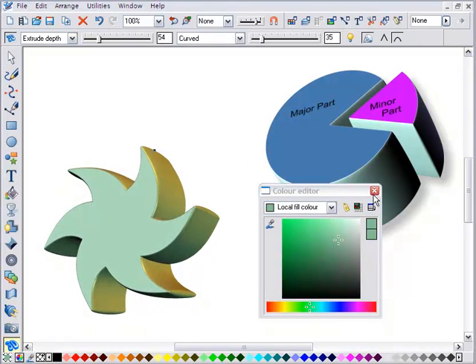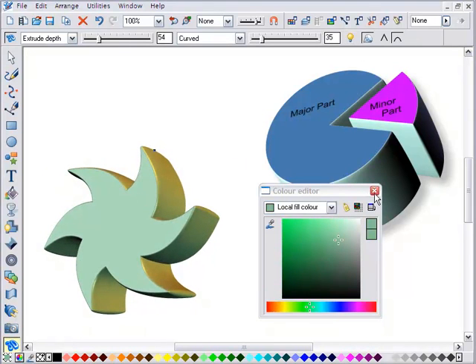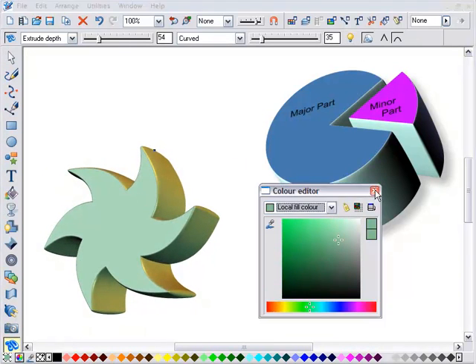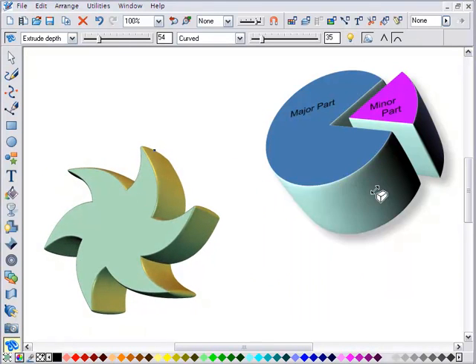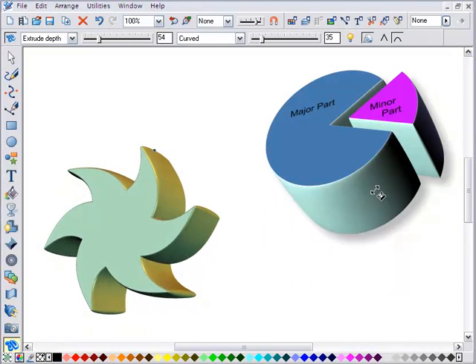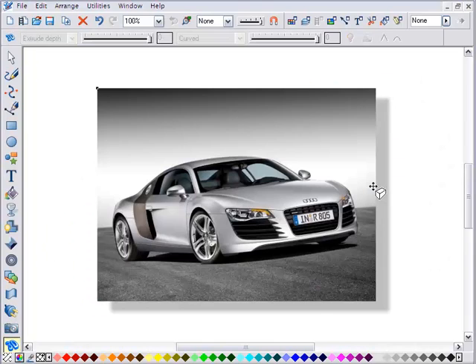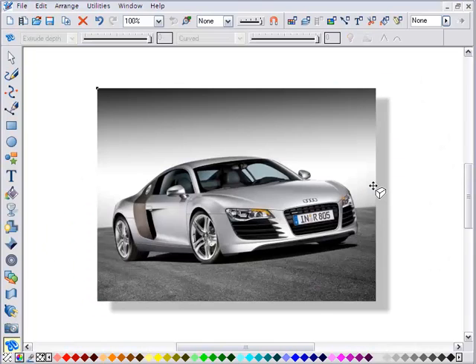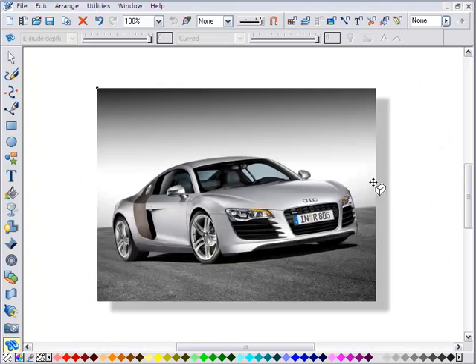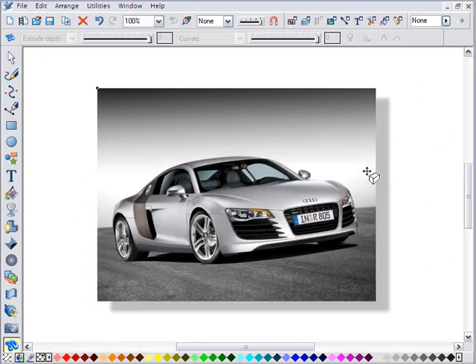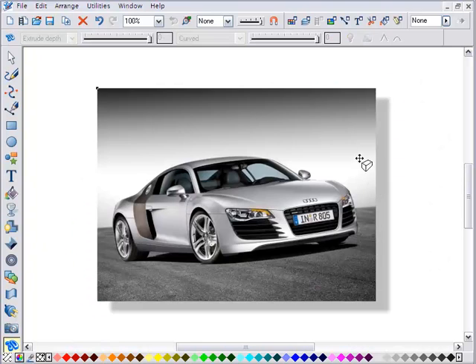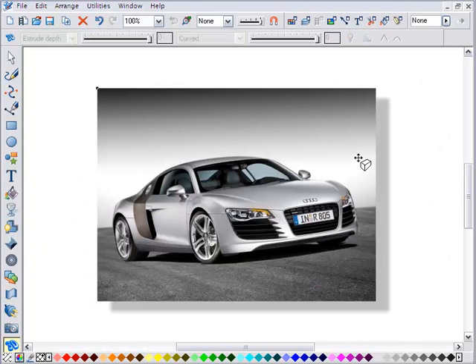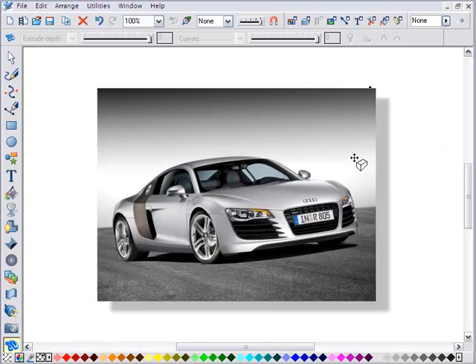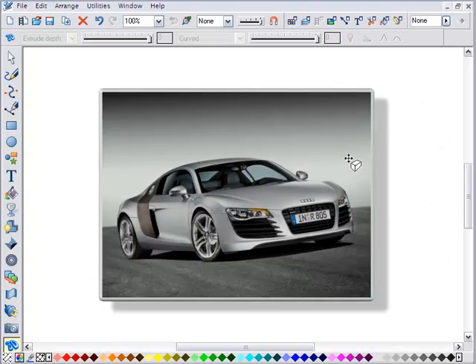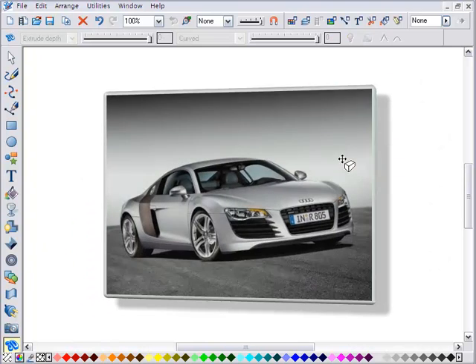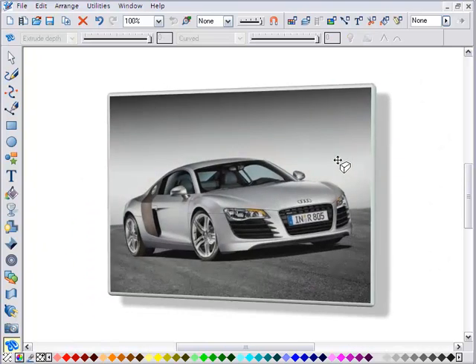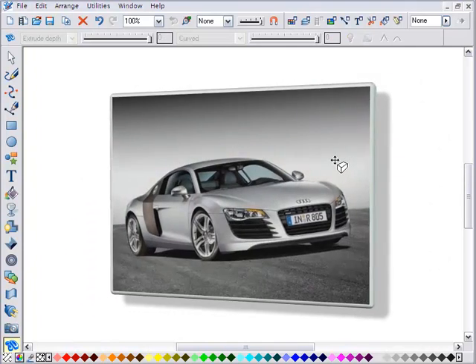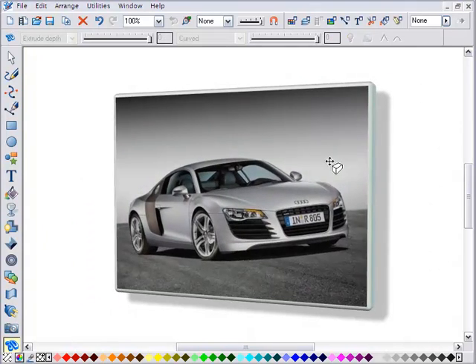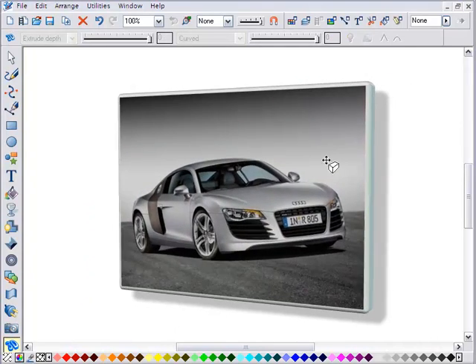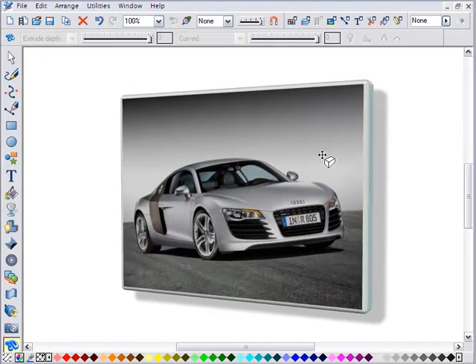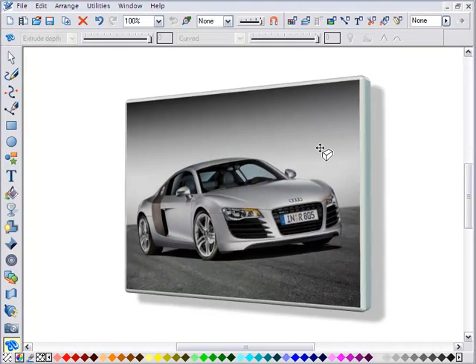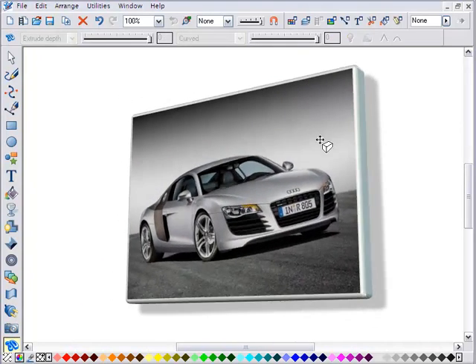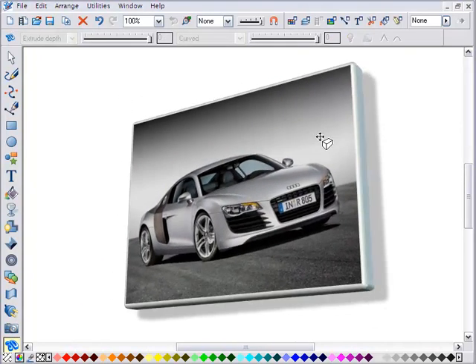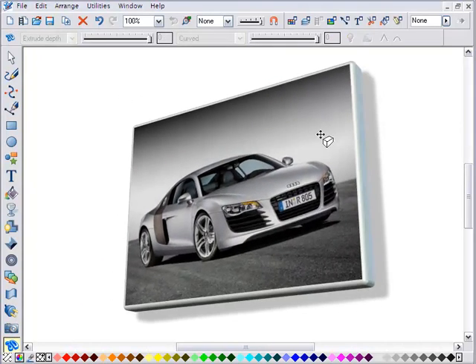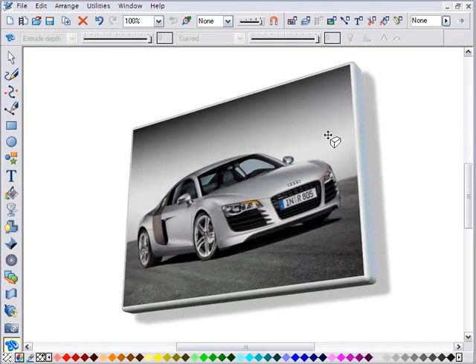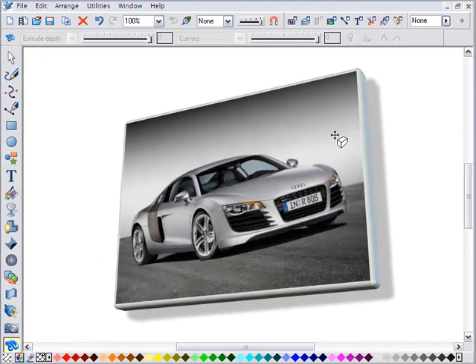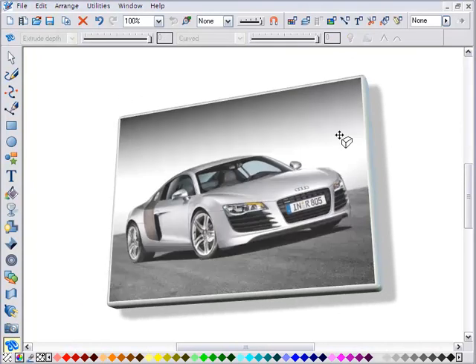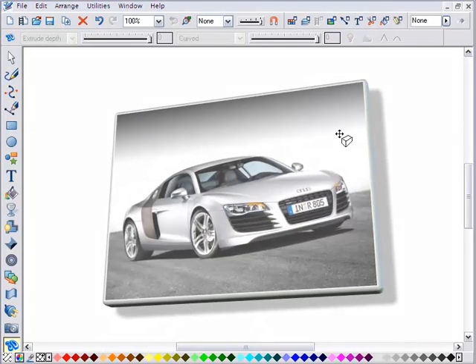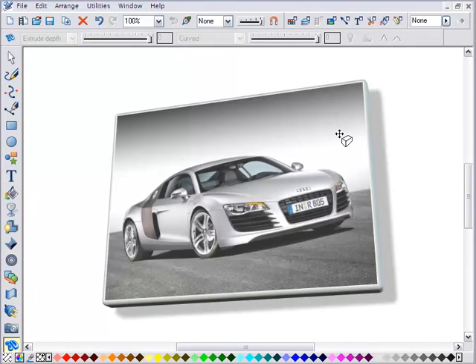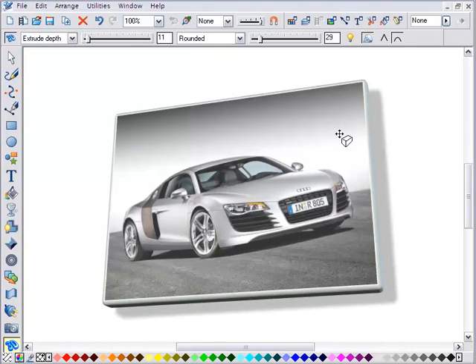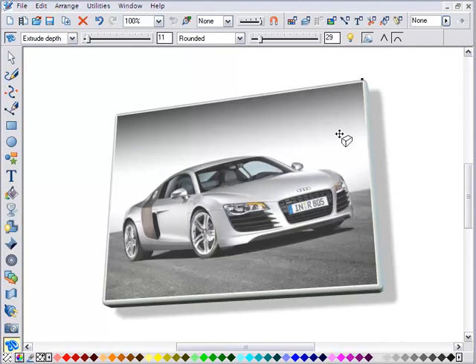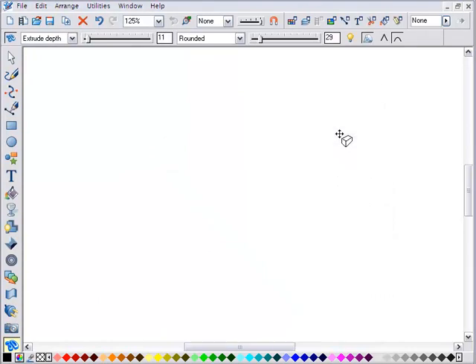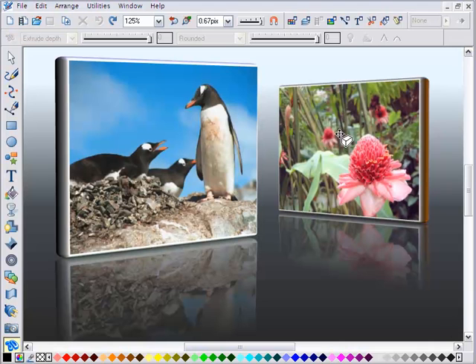And you can even rotate your photos in 3D this easily and create cool designs like this. We'll see you next time.